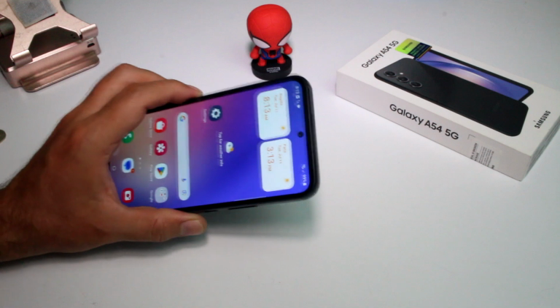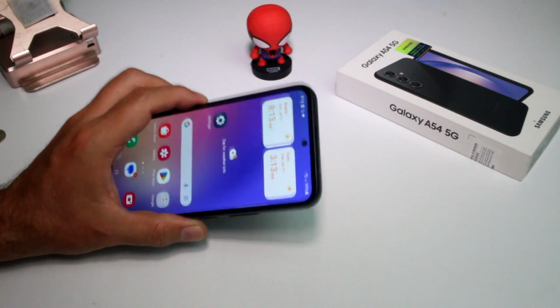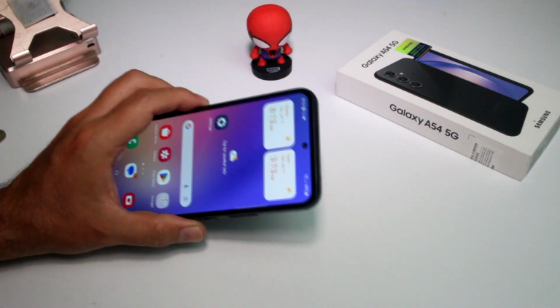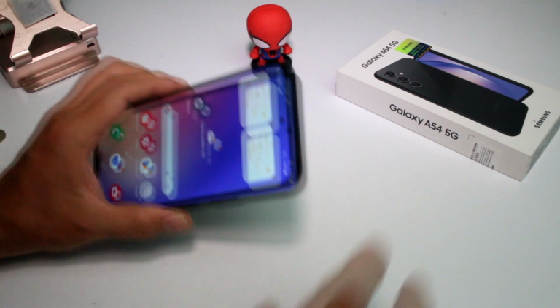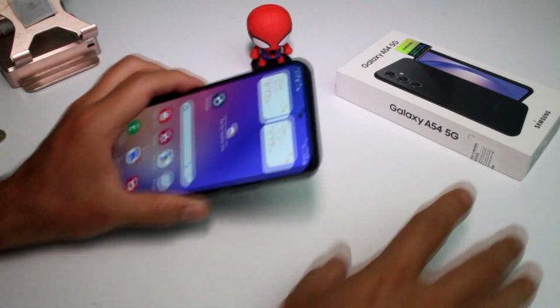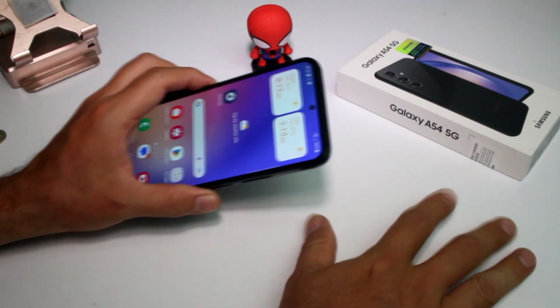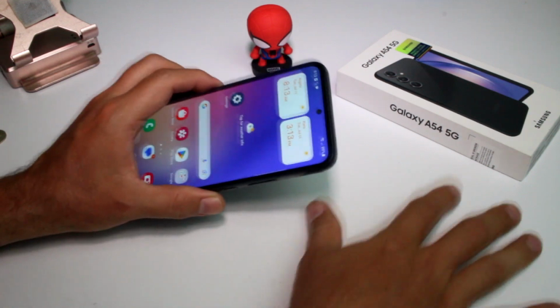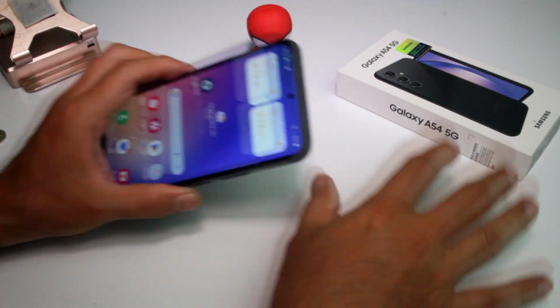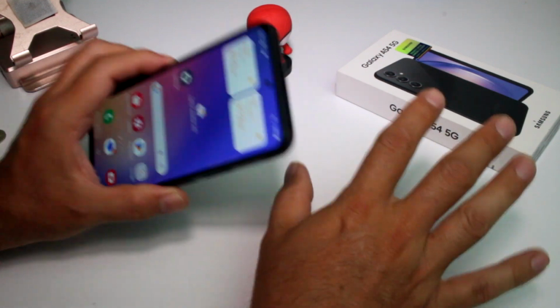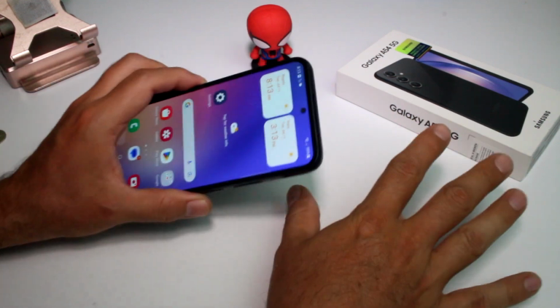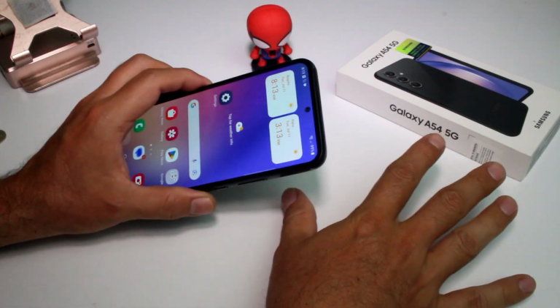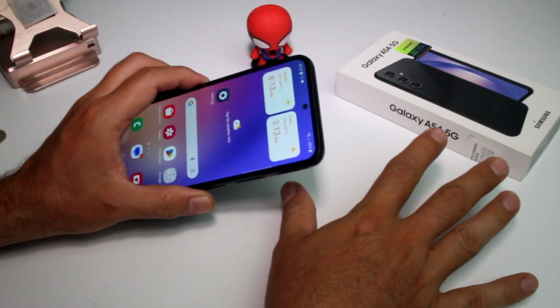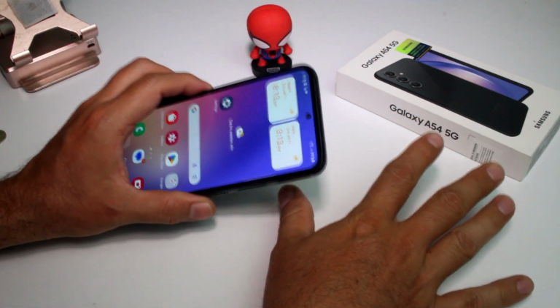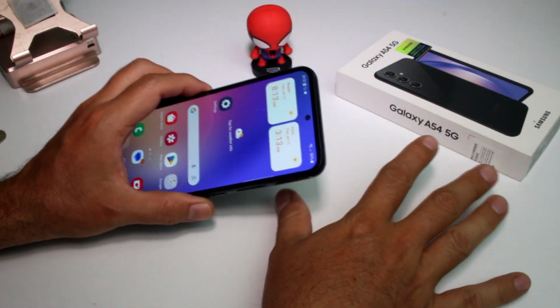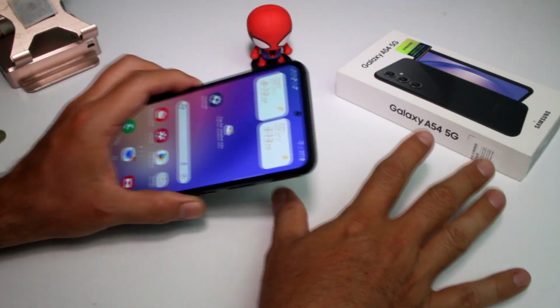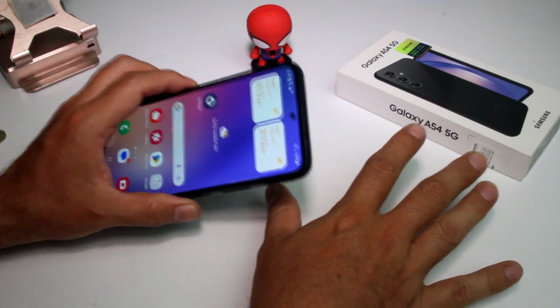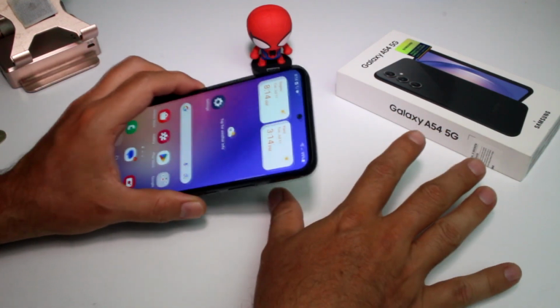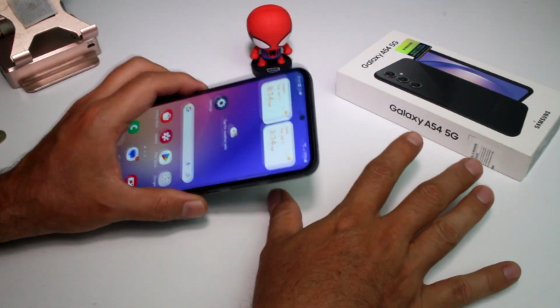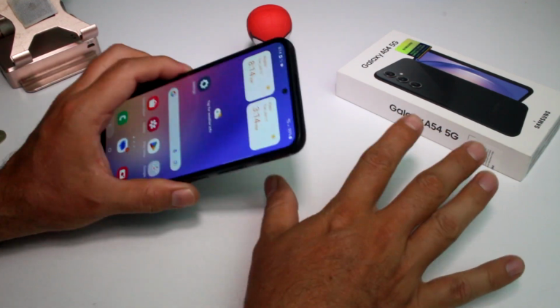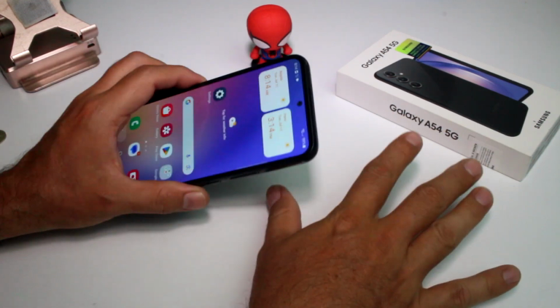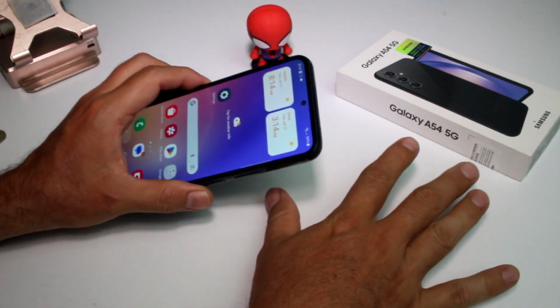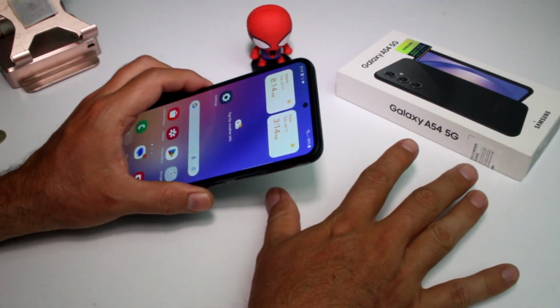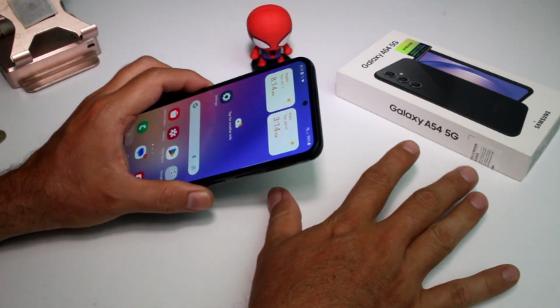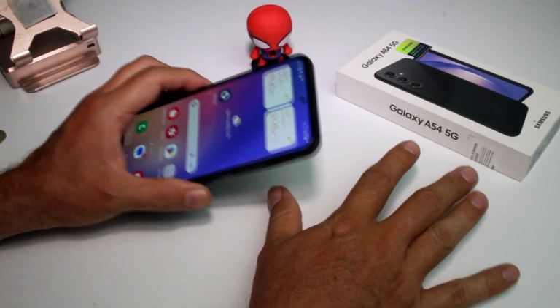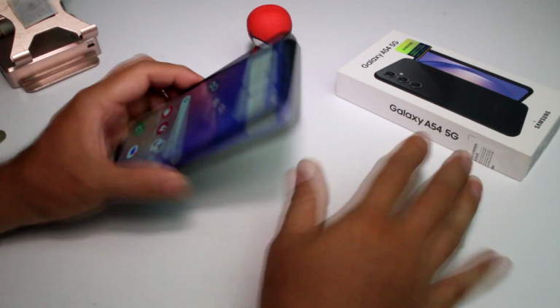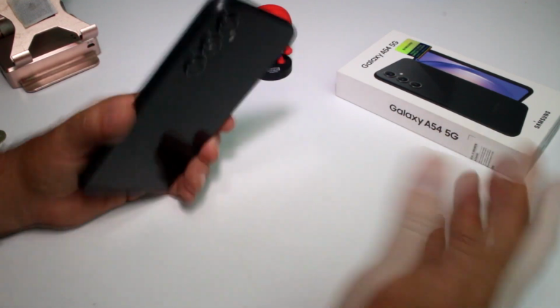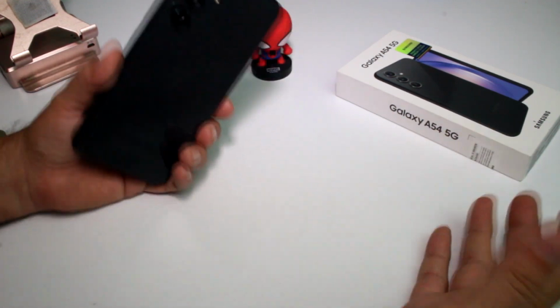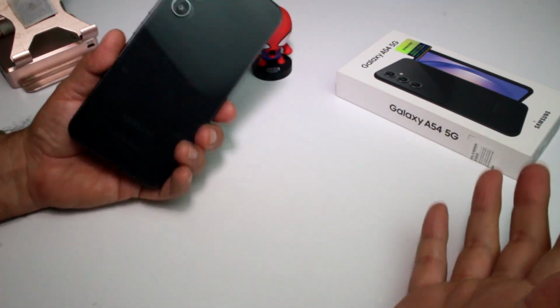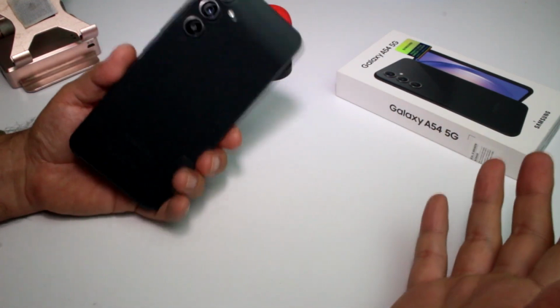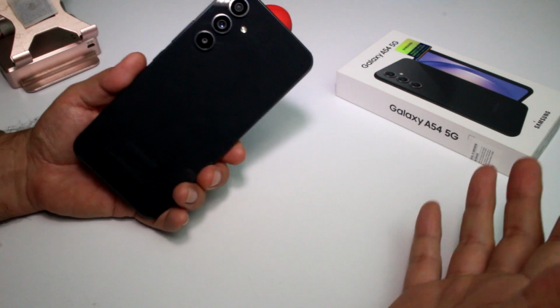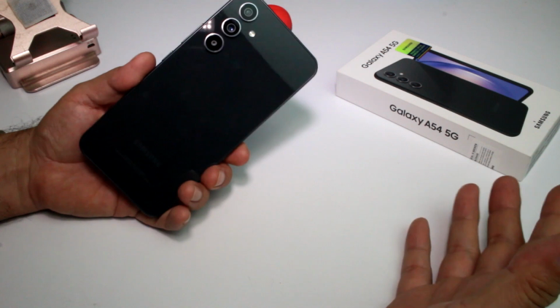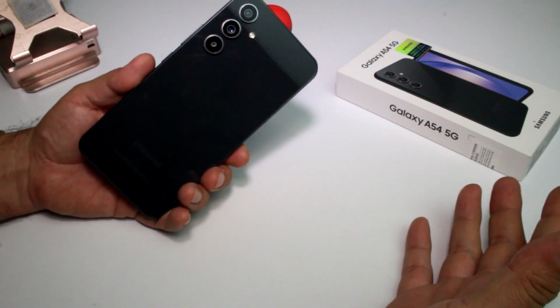Very fast top 10 newbie tips and tricks that you must know if you're new to this Samsung Galaxy phone.